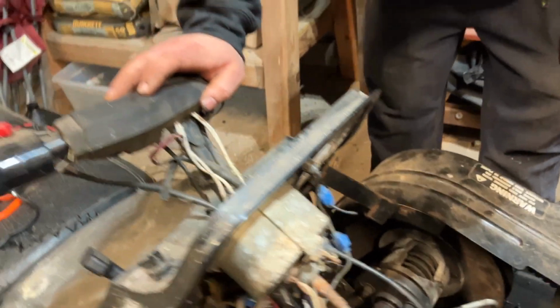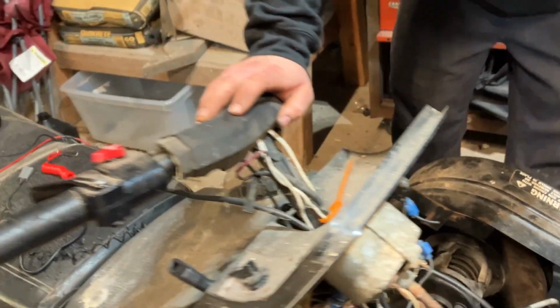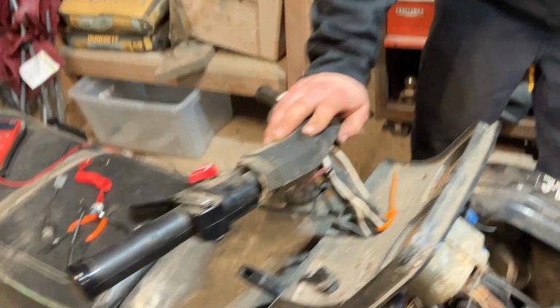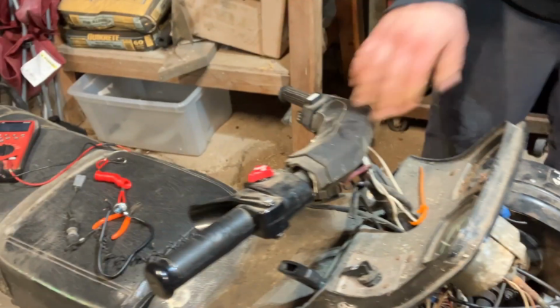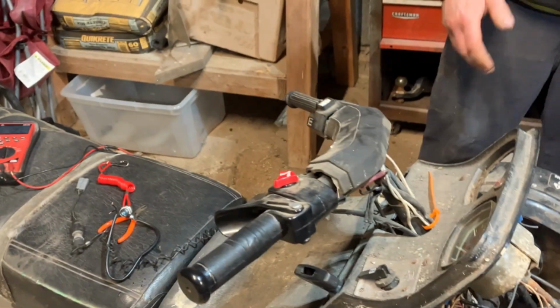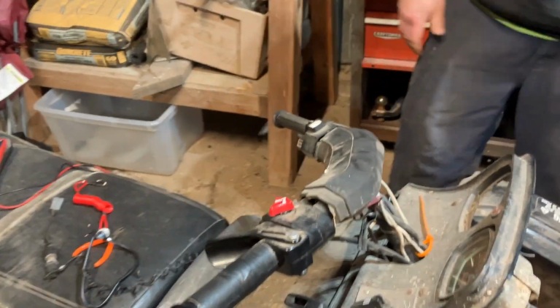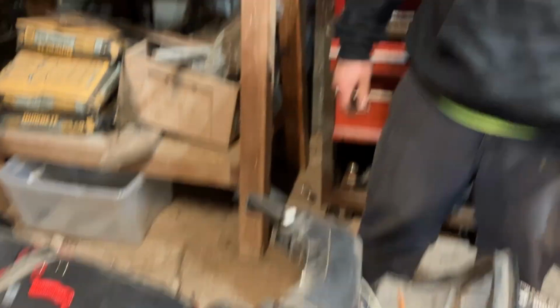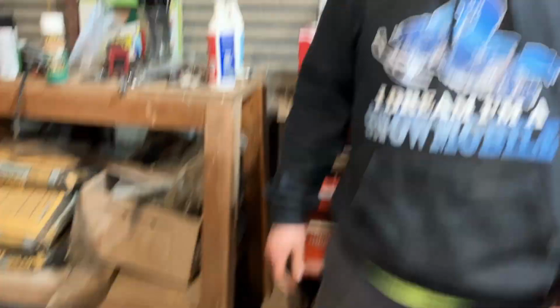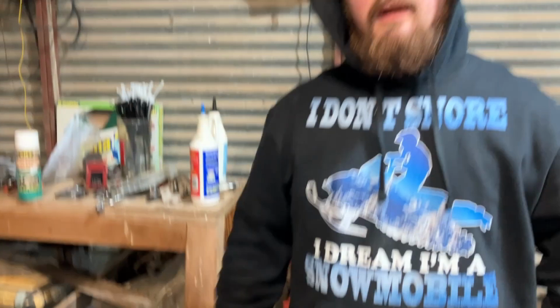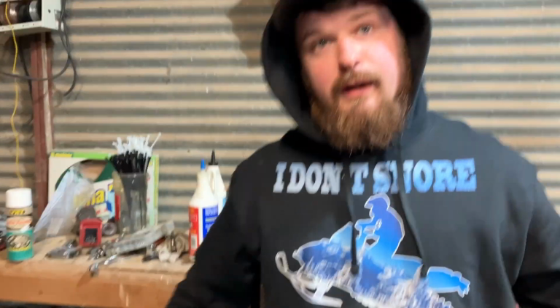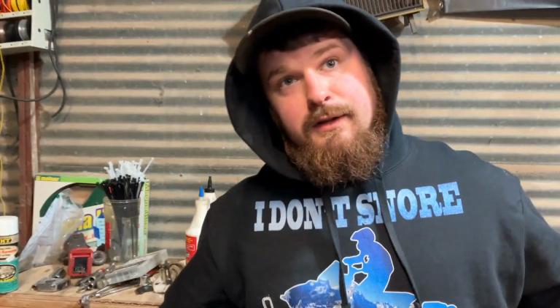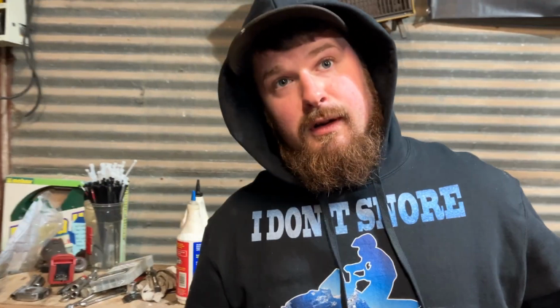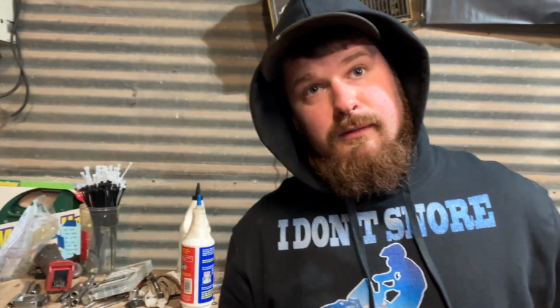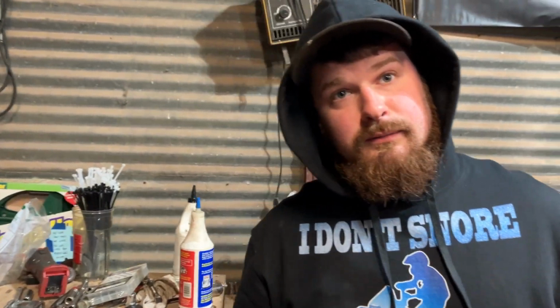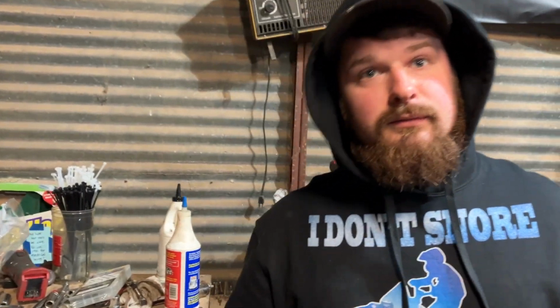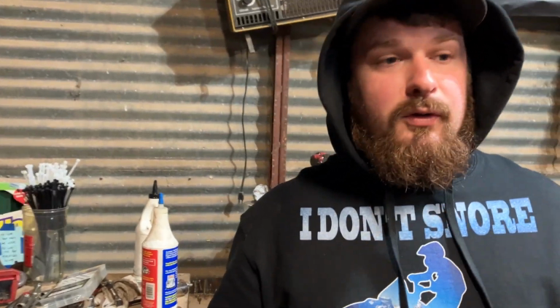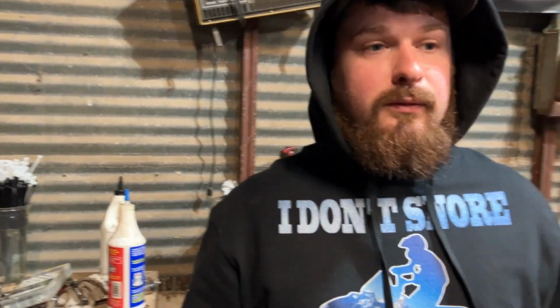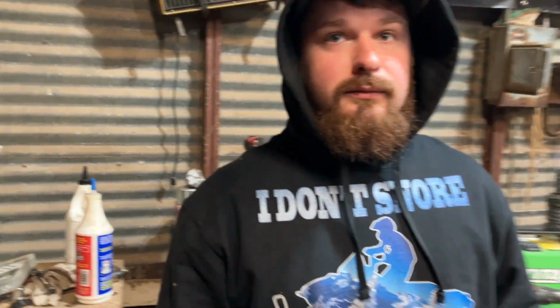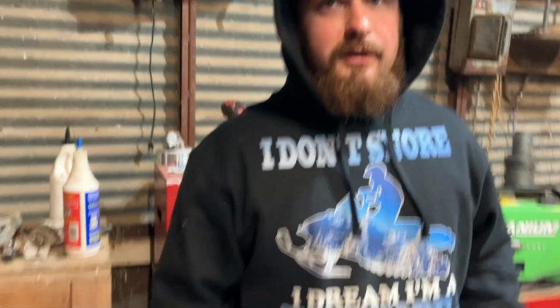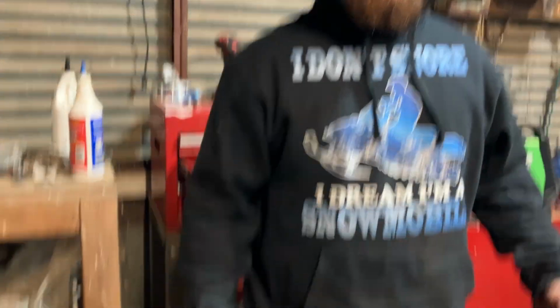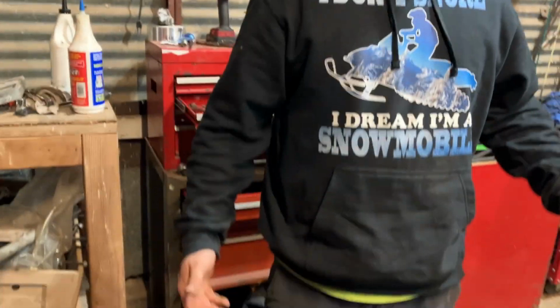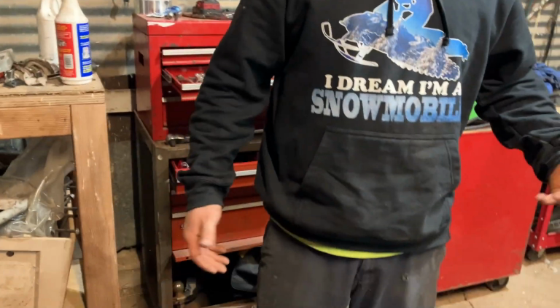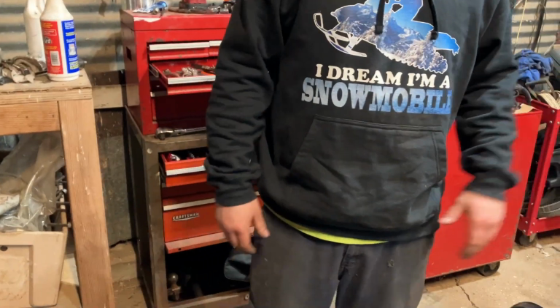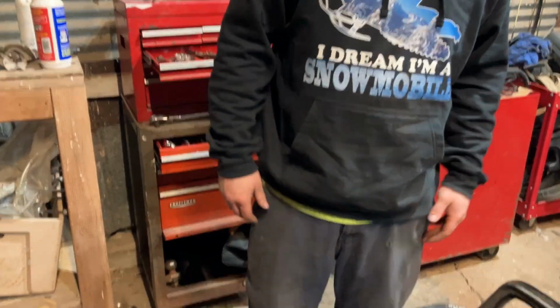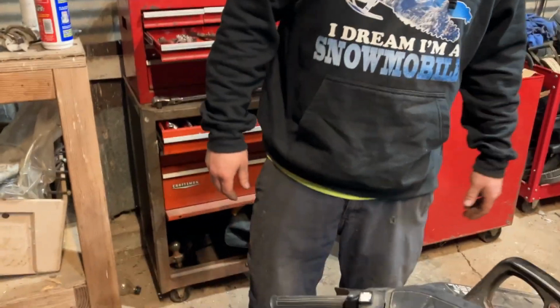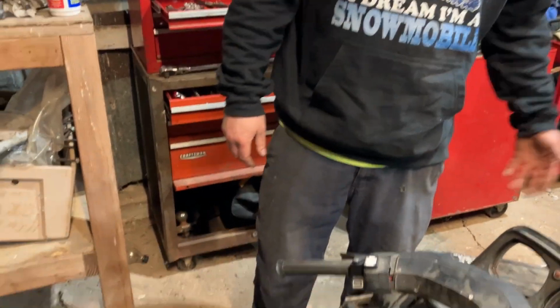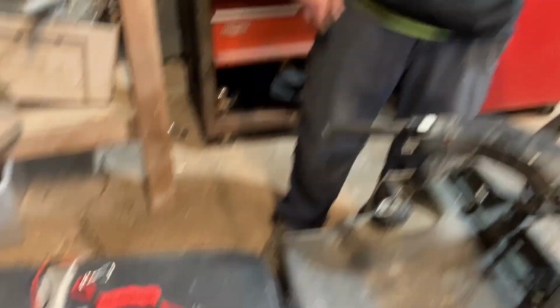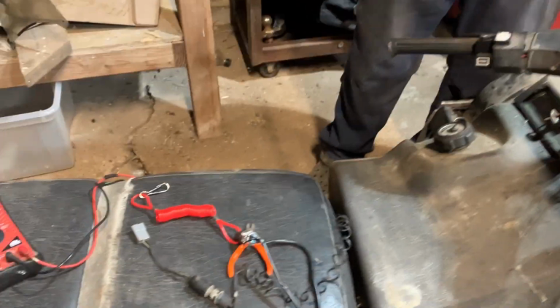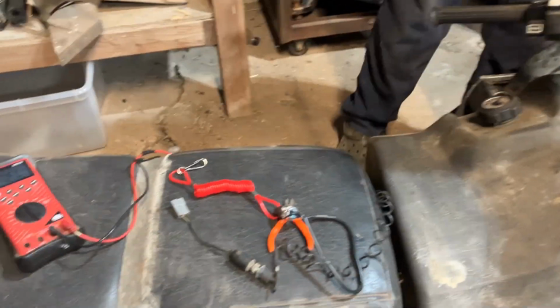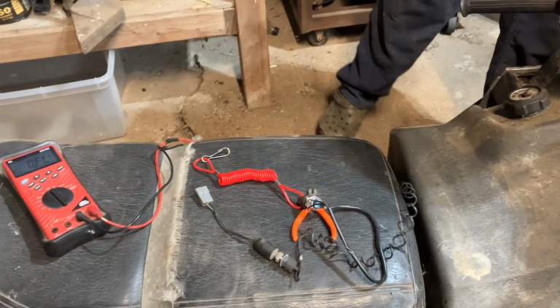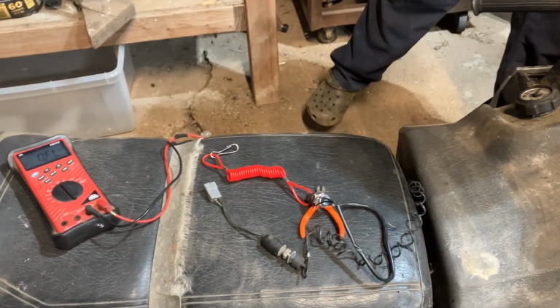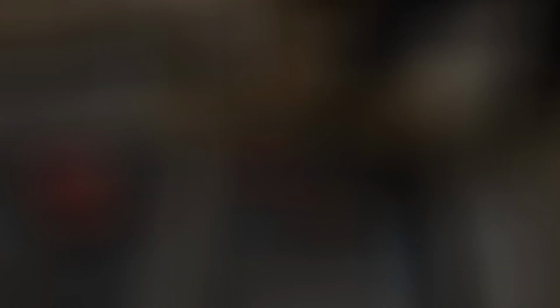So we'll pull a couple wires and it doesn't run. Touch them together and it runs. We check it with the spark factor.